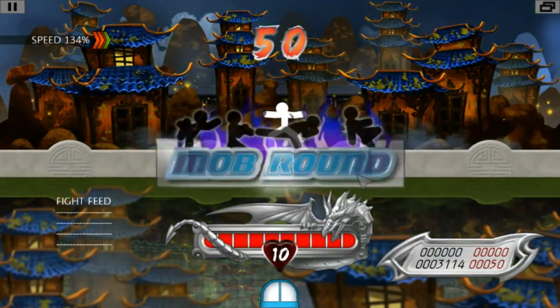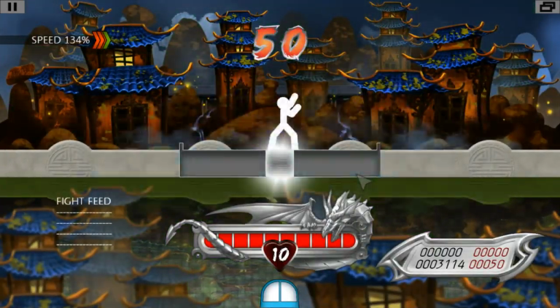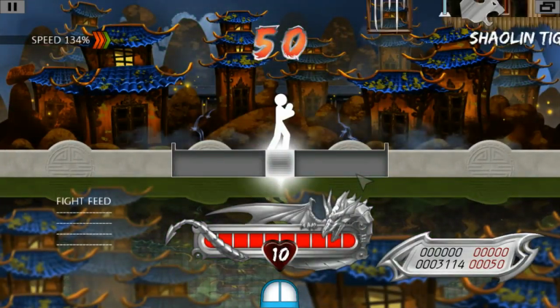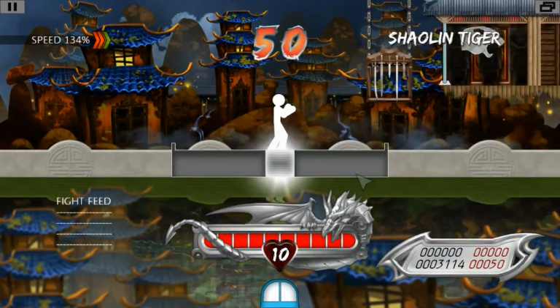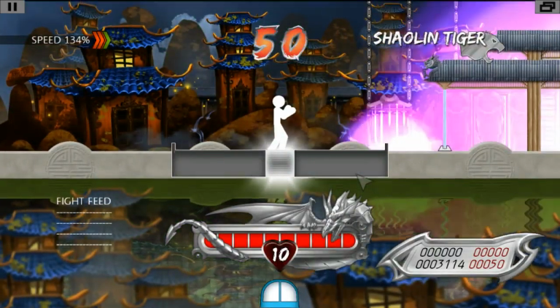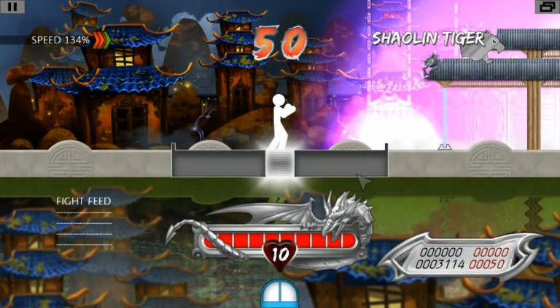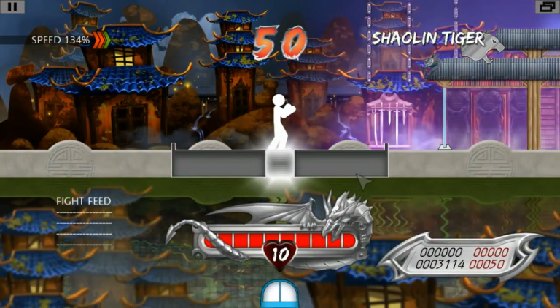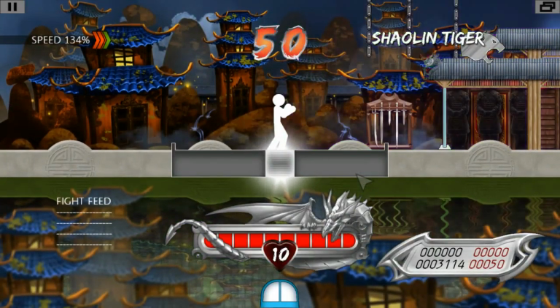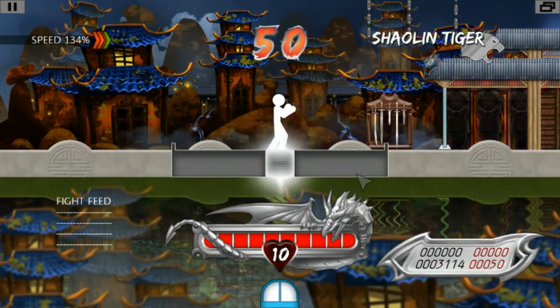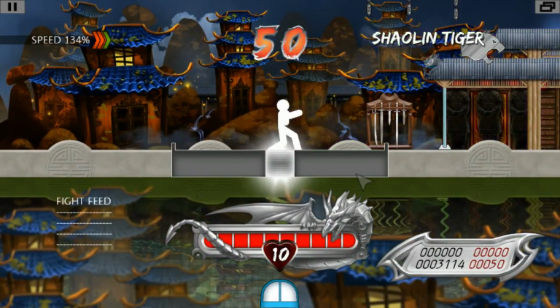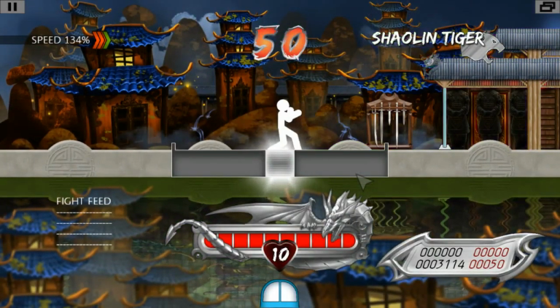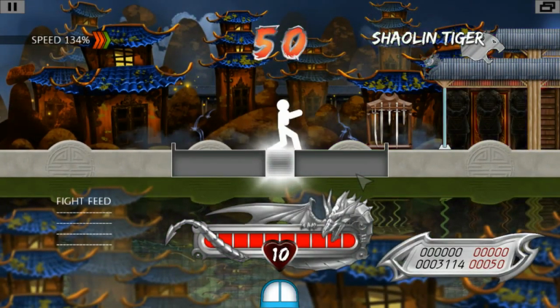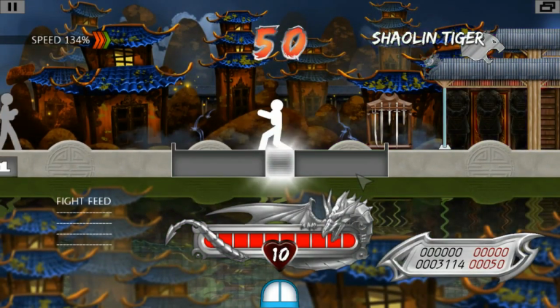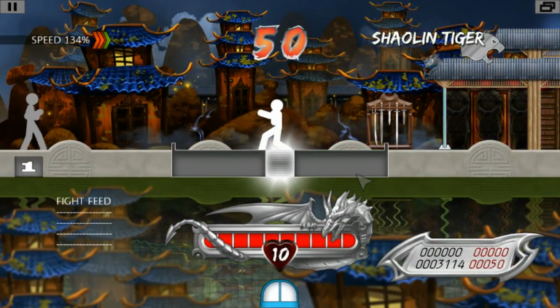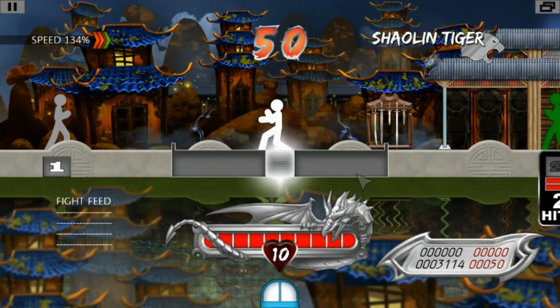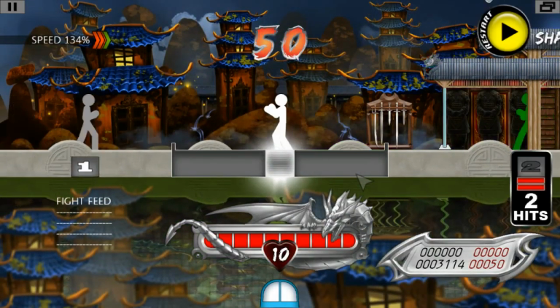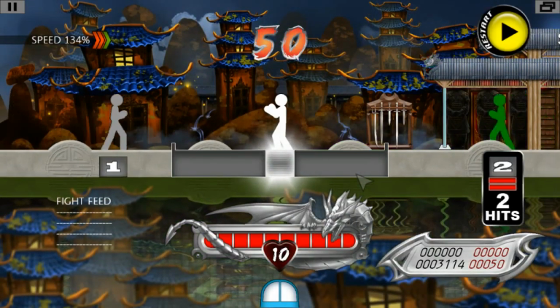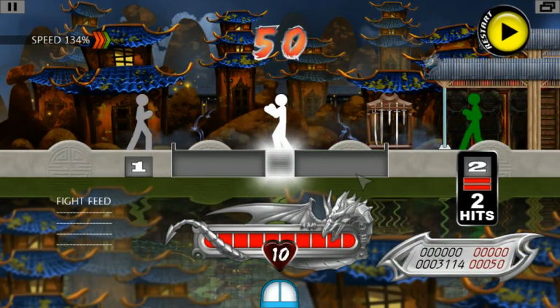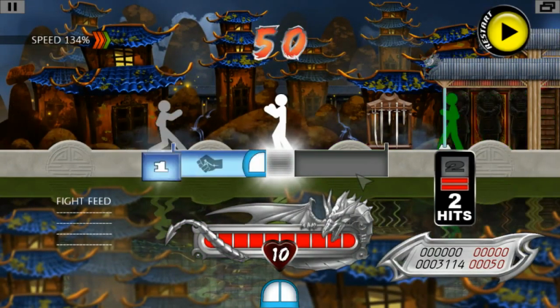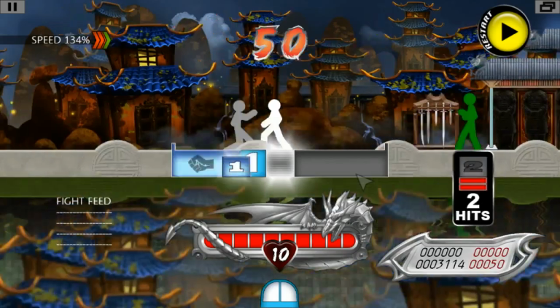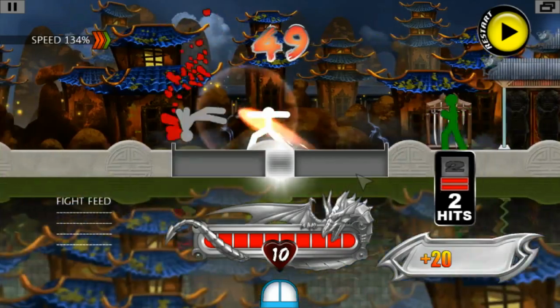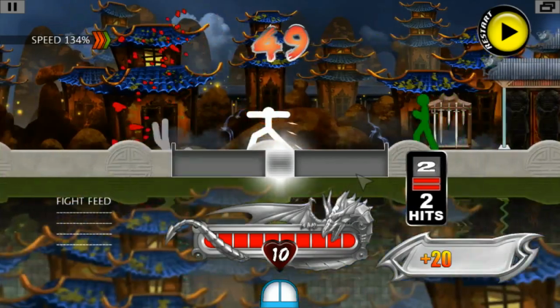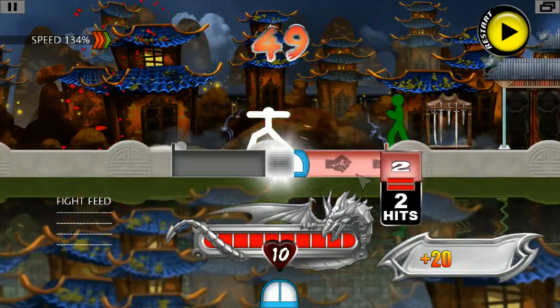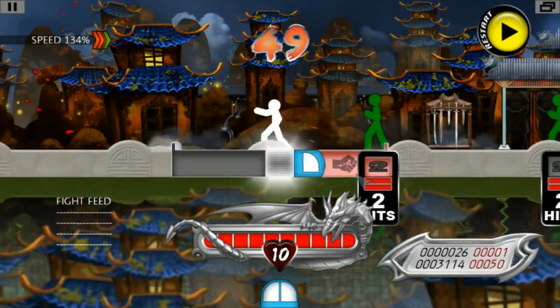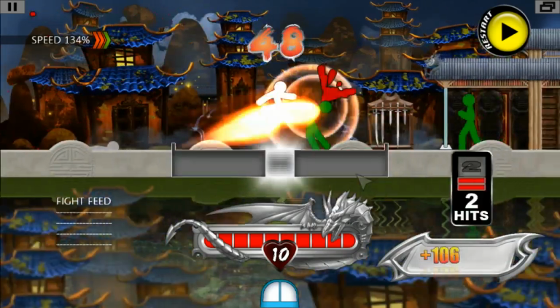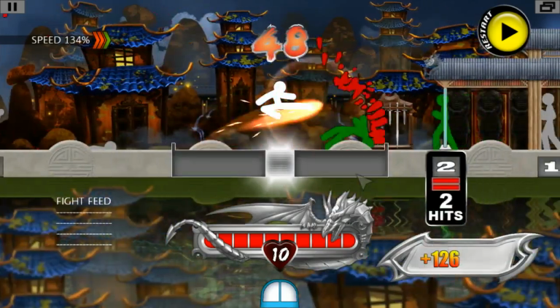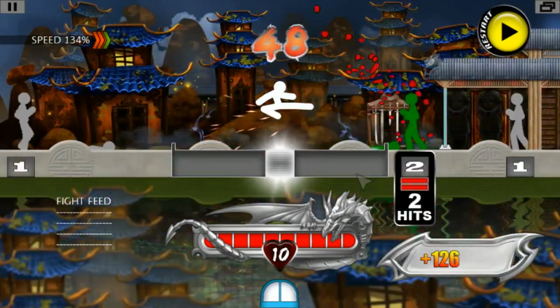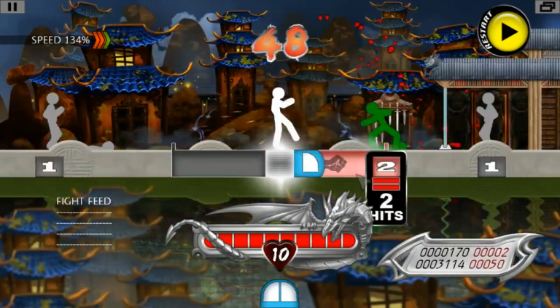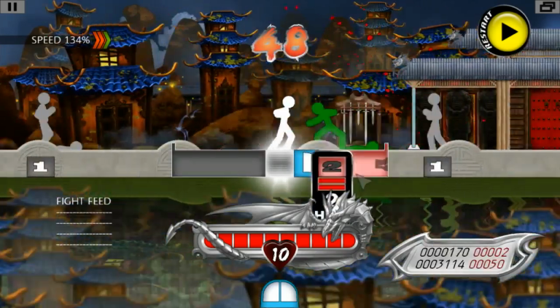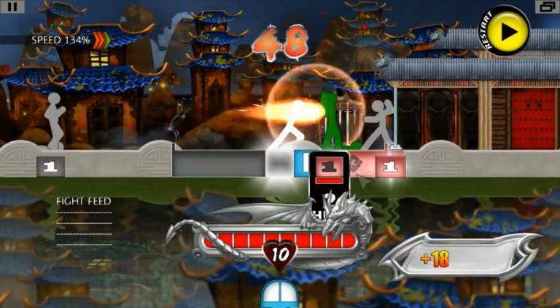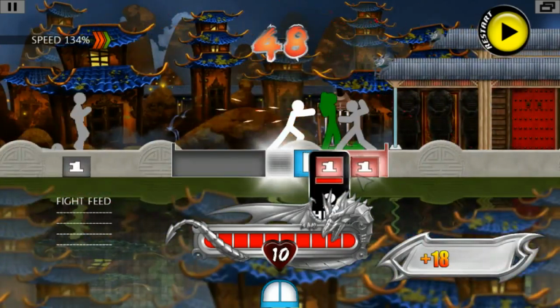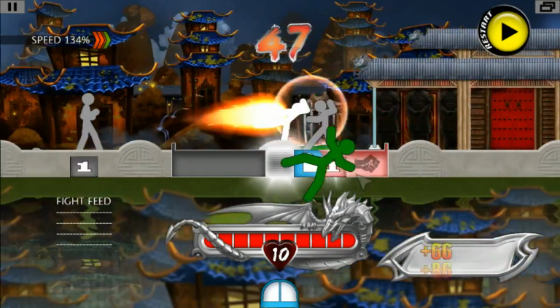Green enemies have two hits. The enemy's hits are indicated below them.